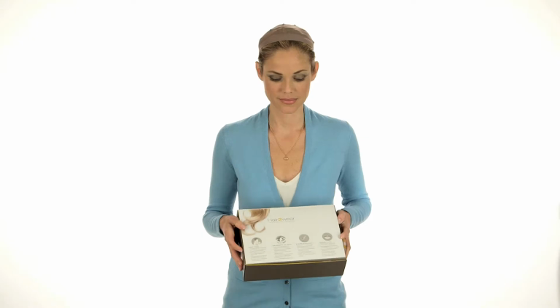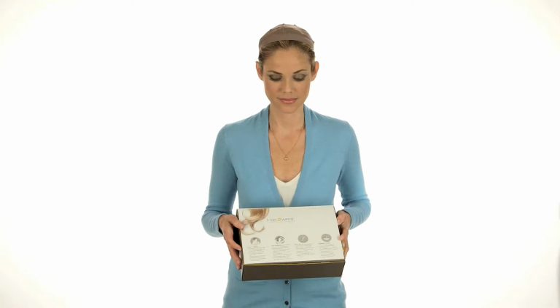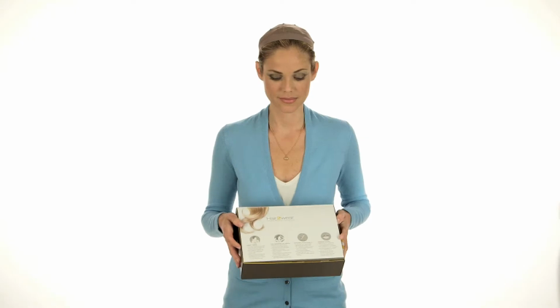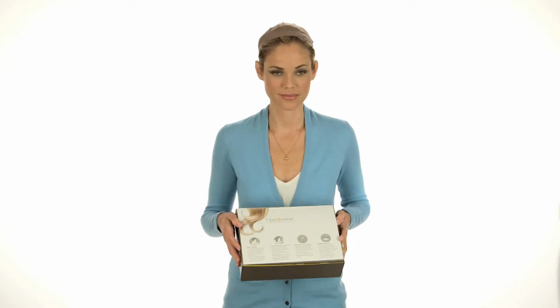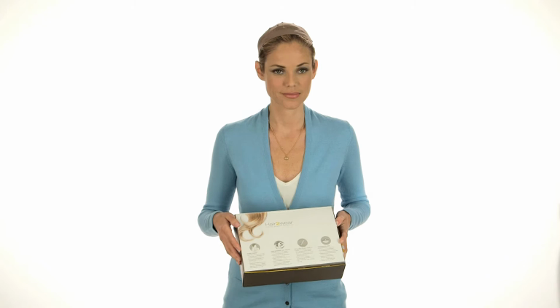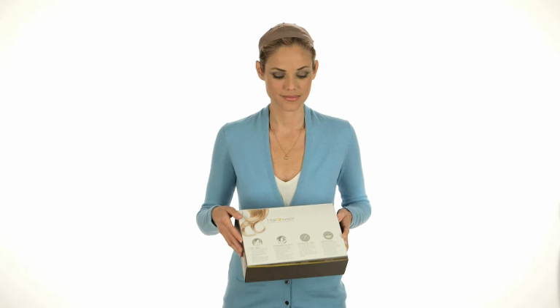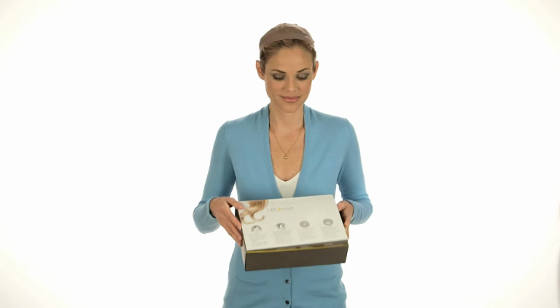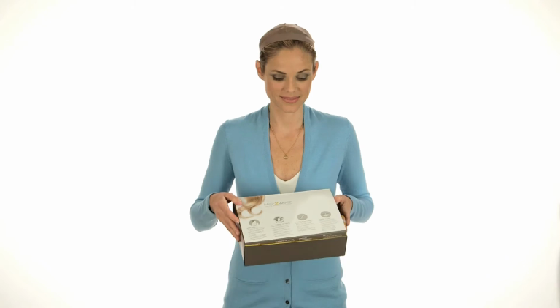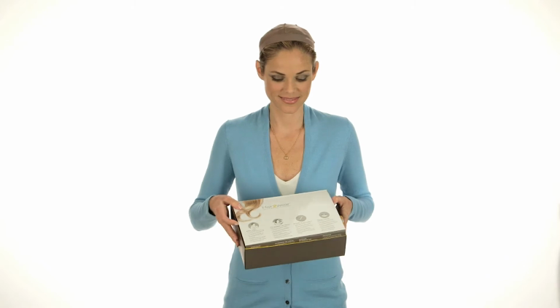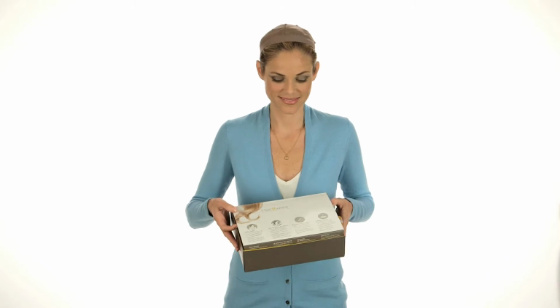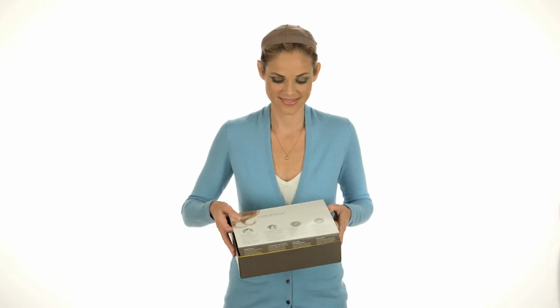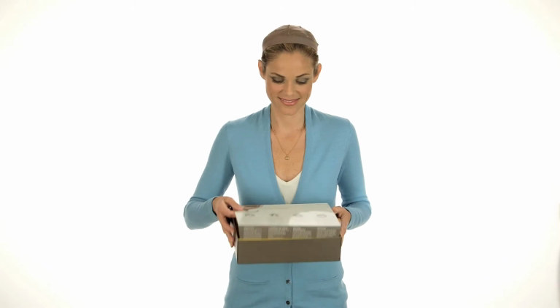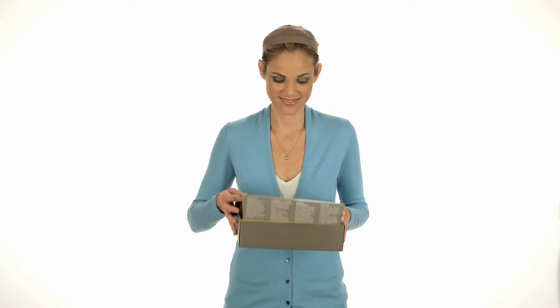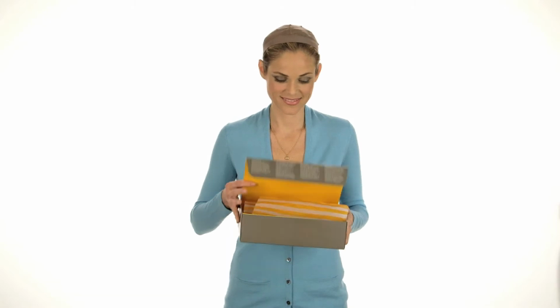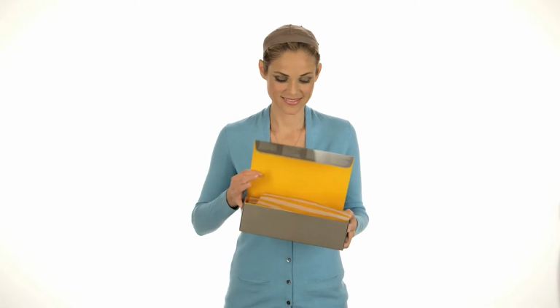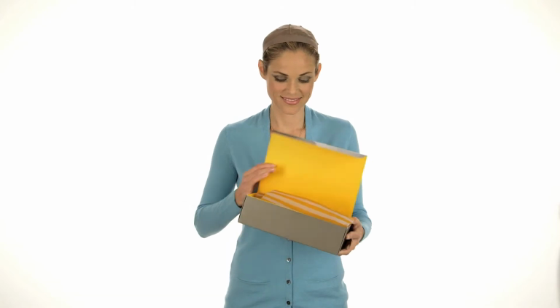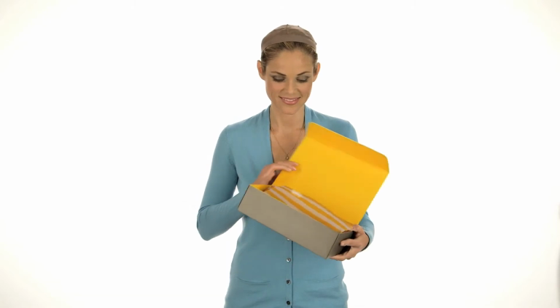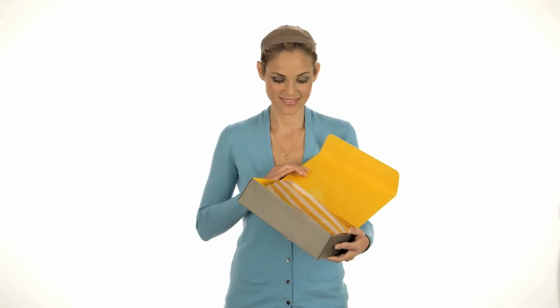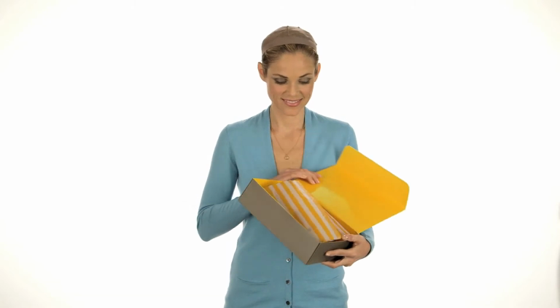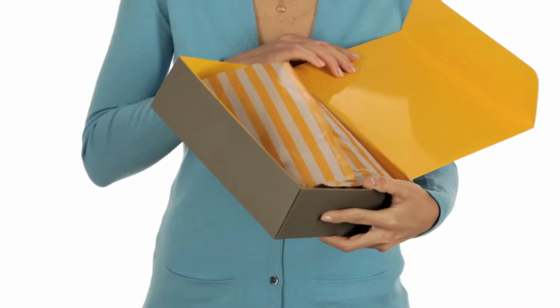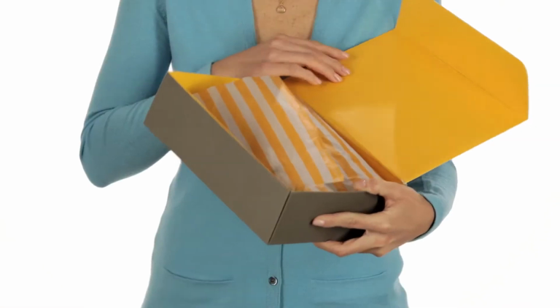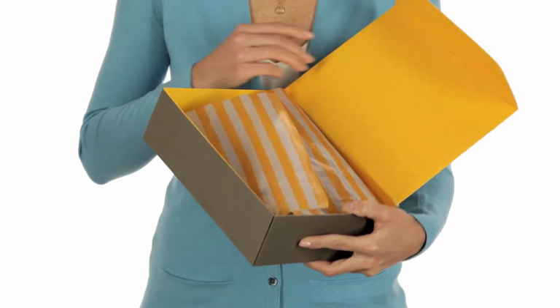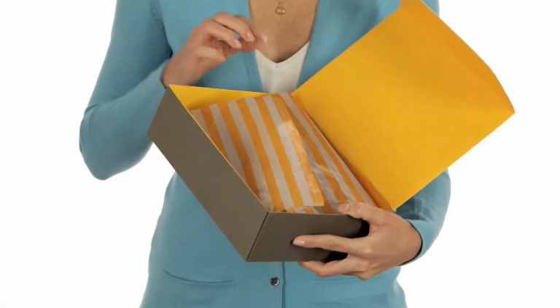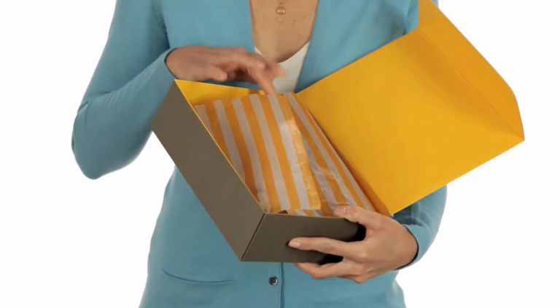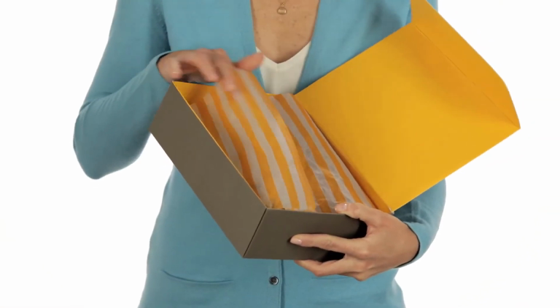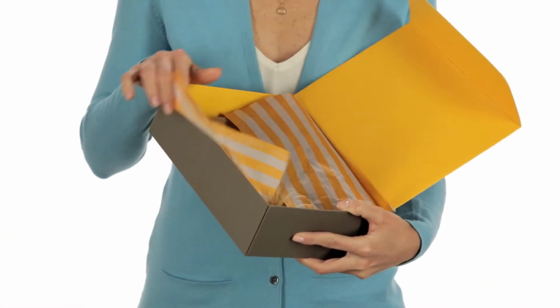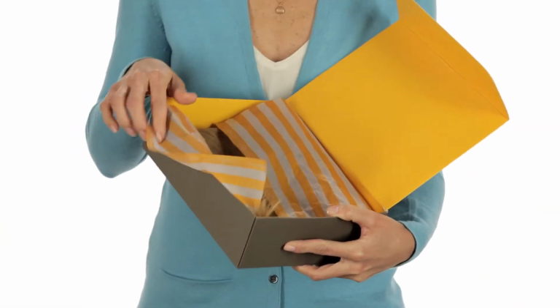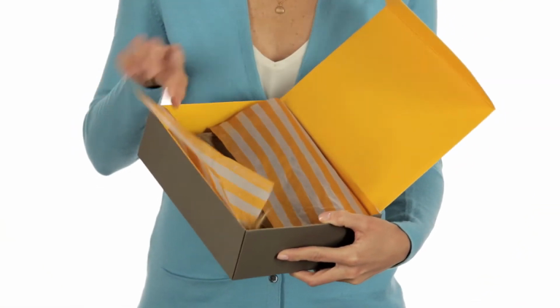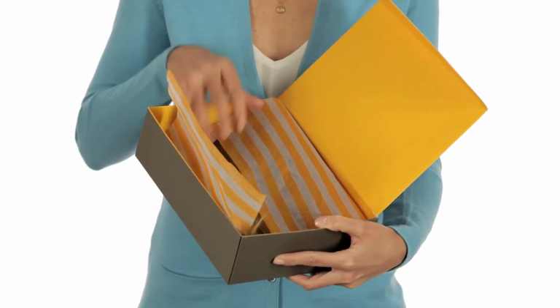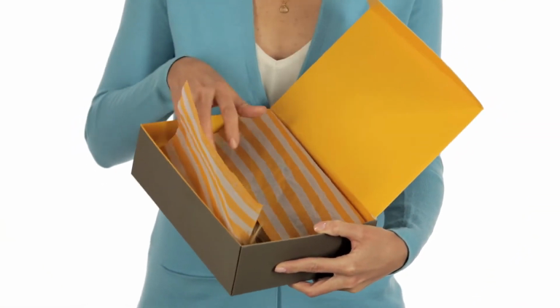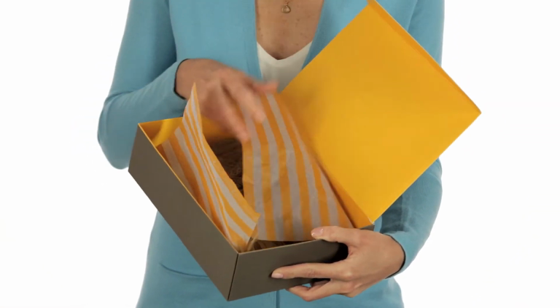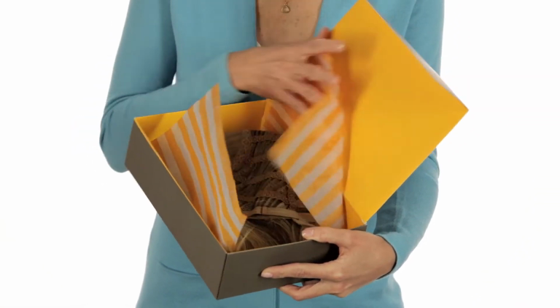When you get your wig, it might be turned inside out. This helps to protect the style during shipping.